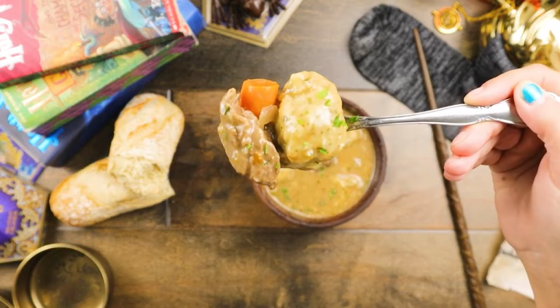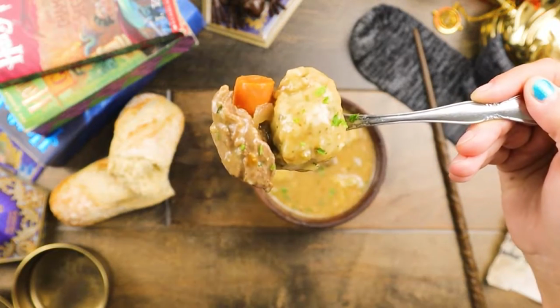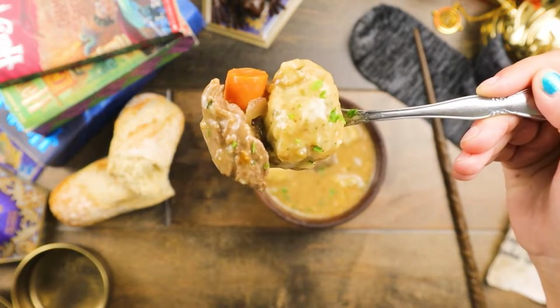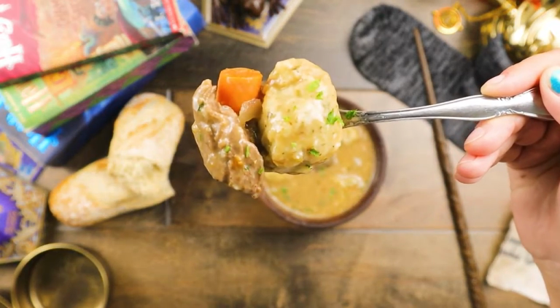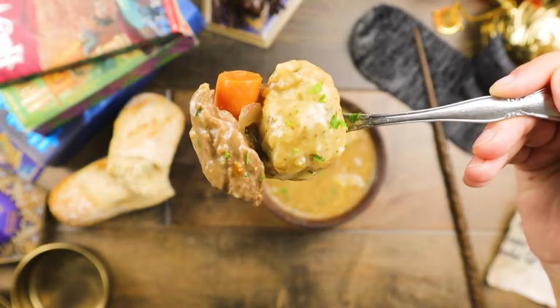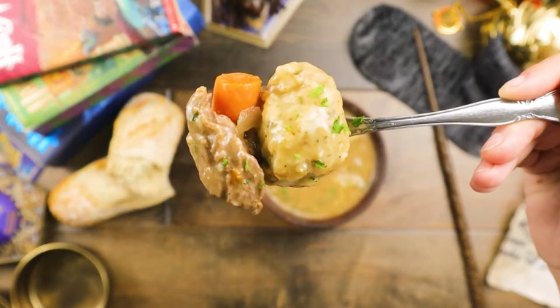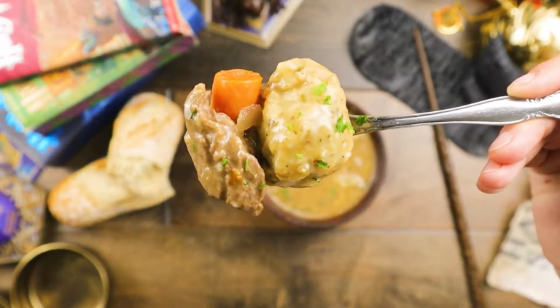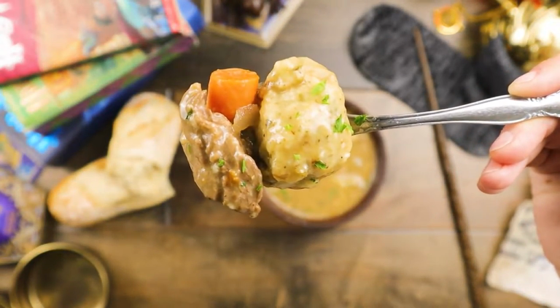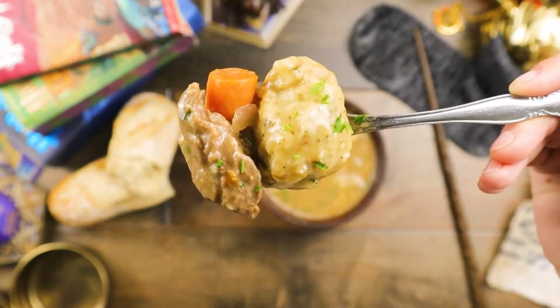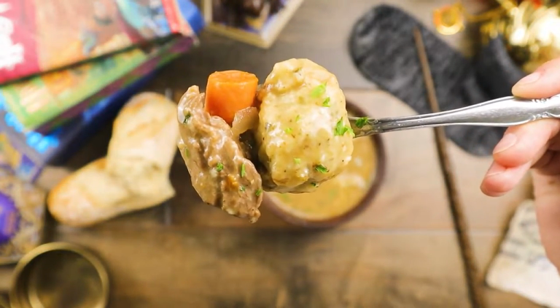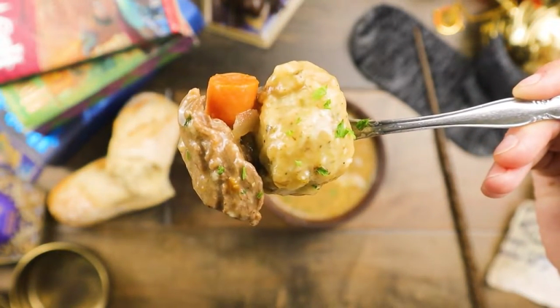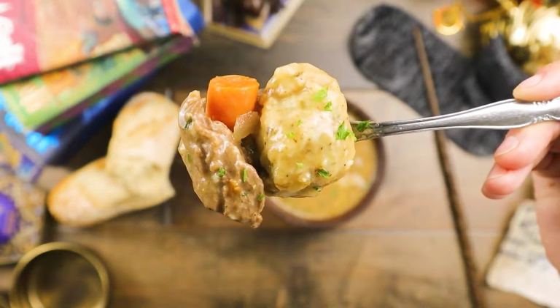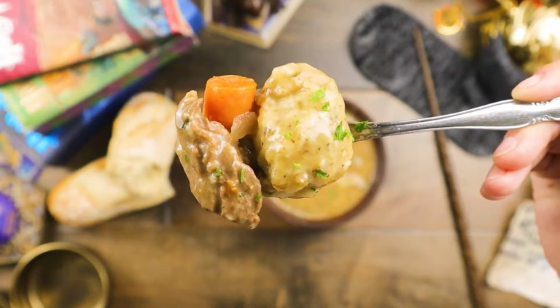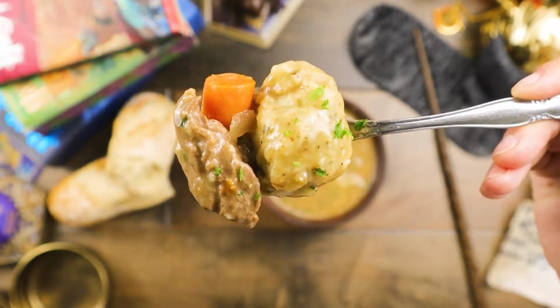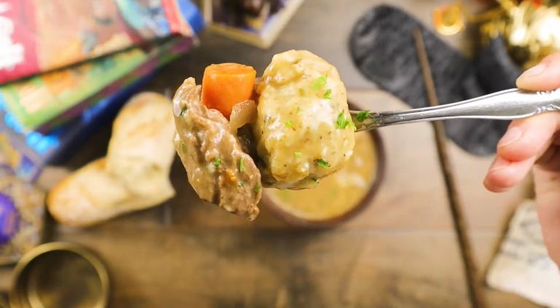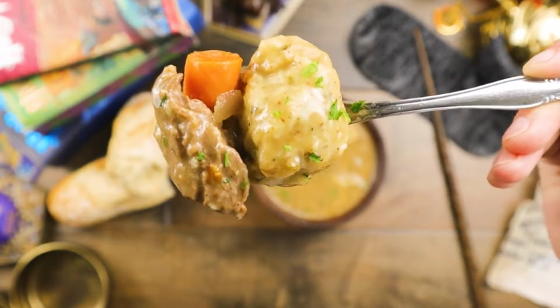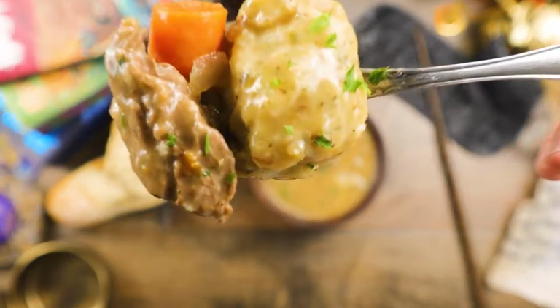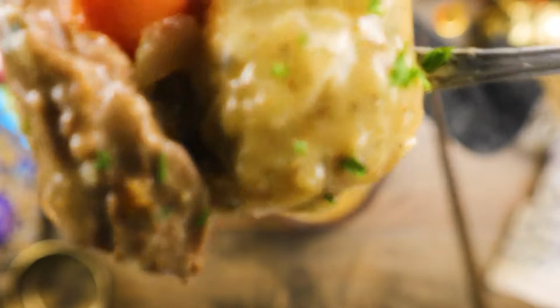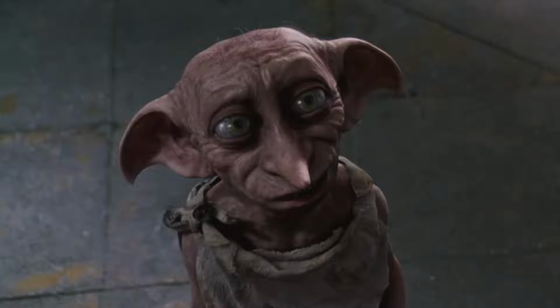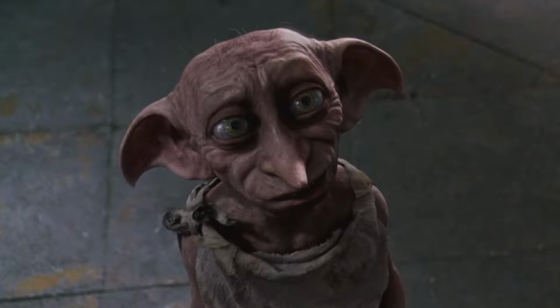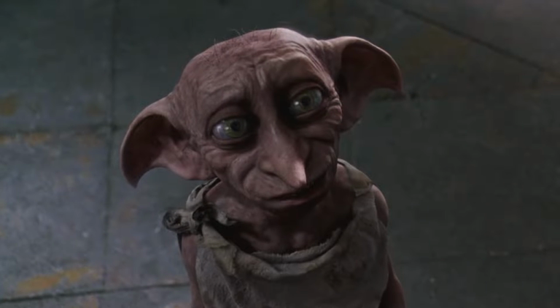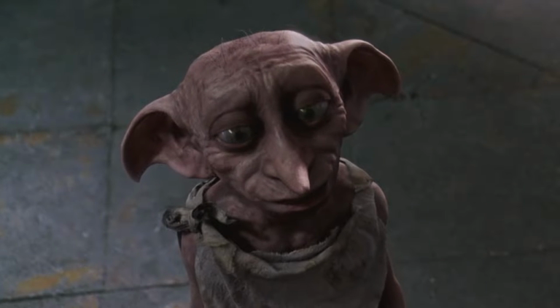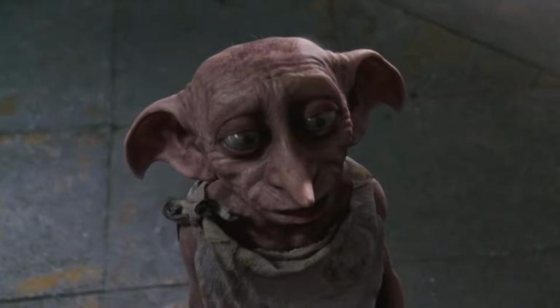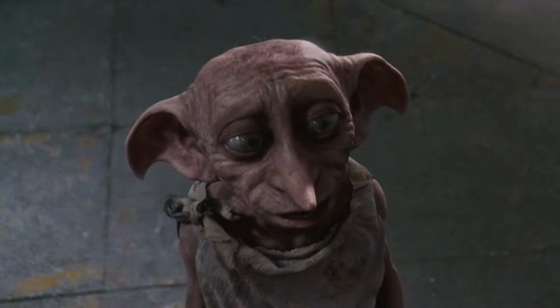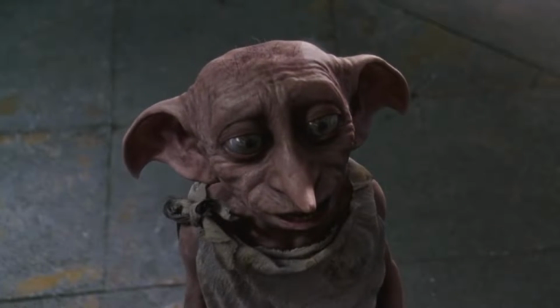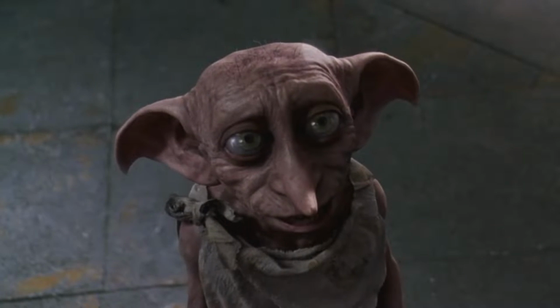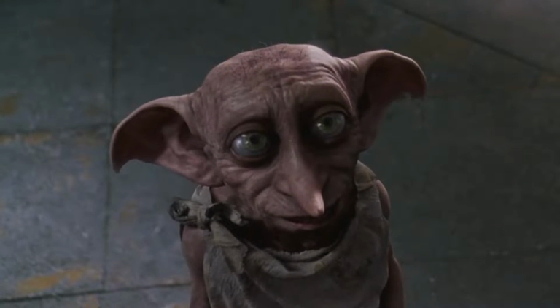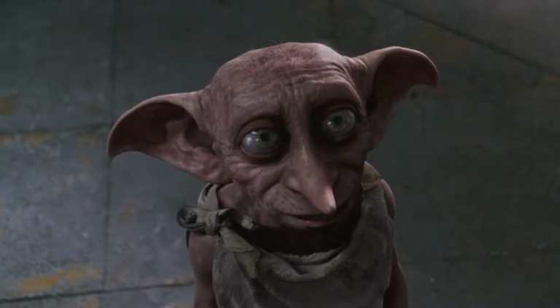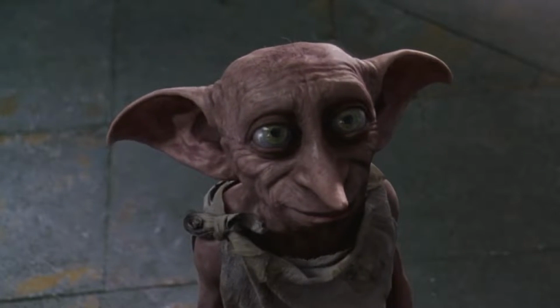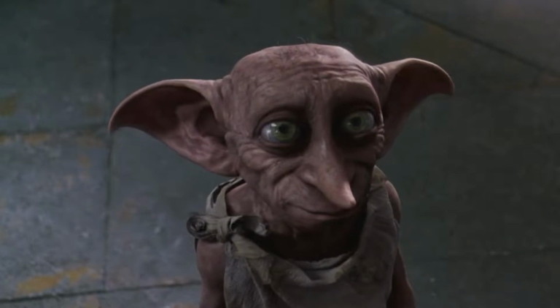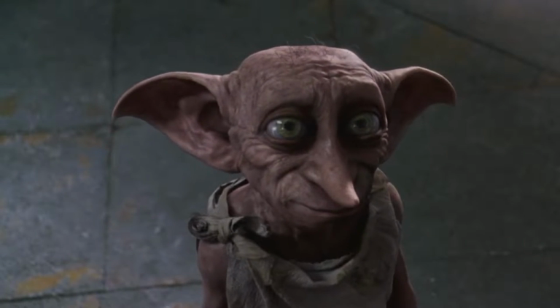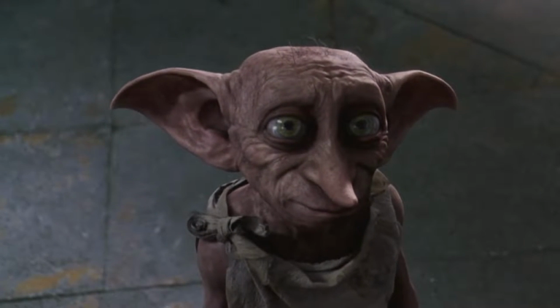After a long day of classes and Quidditch lessons, nothing would warm you from the inside better than a house elf made beef and dumpling stew. I've taken this recipe from the house elves directly and made it muggle-friendly with just a few magical steps.